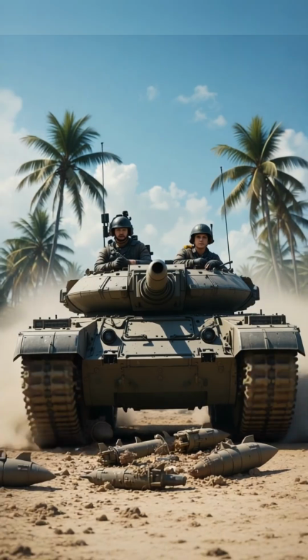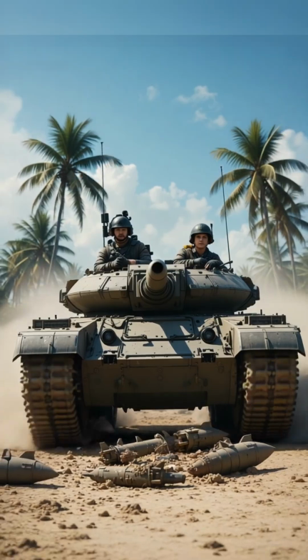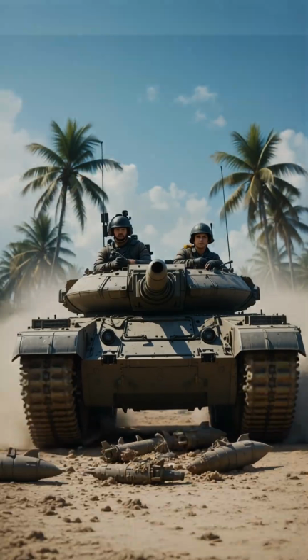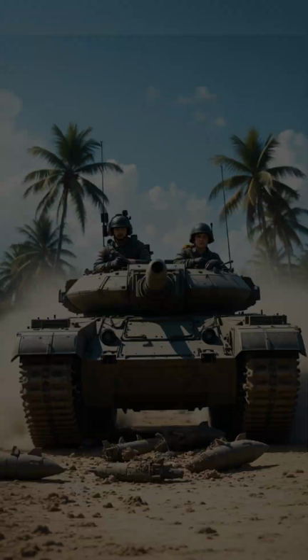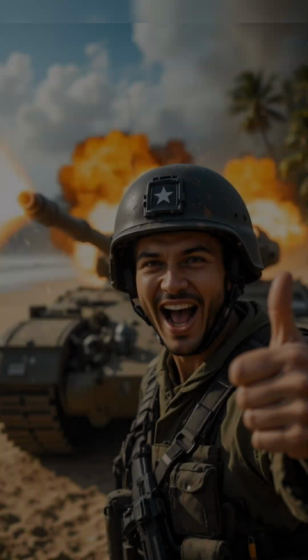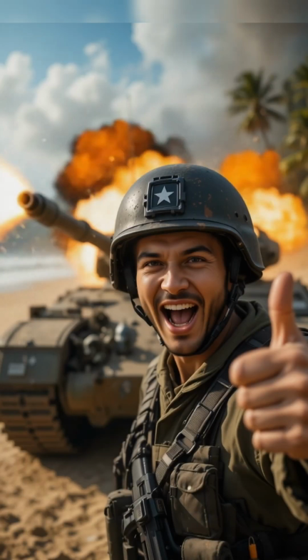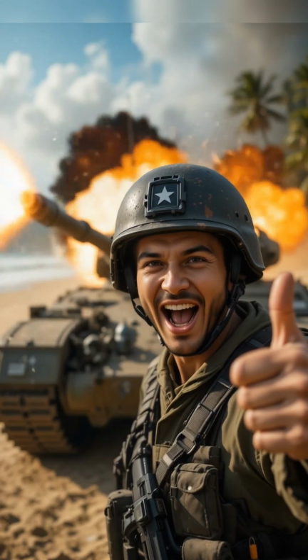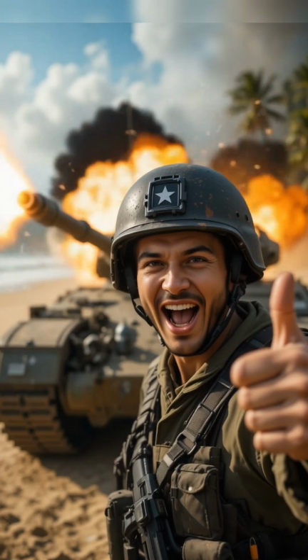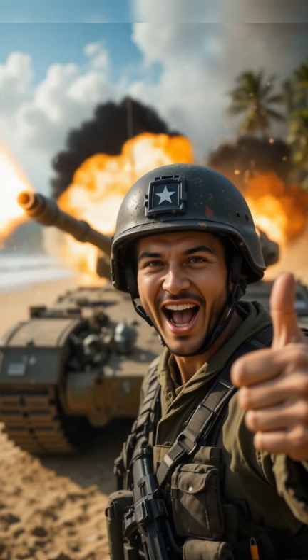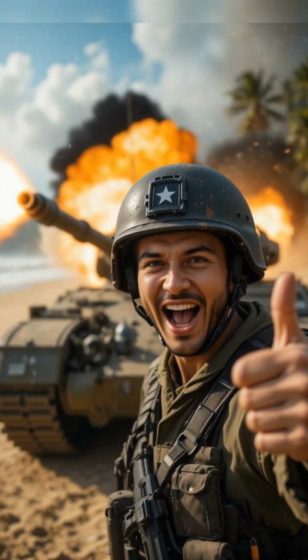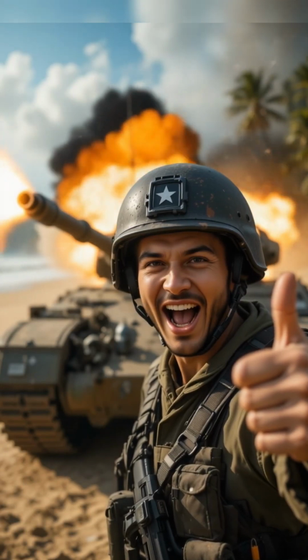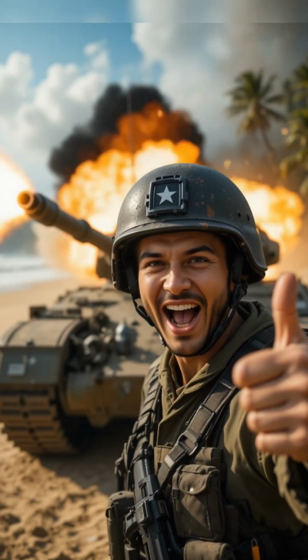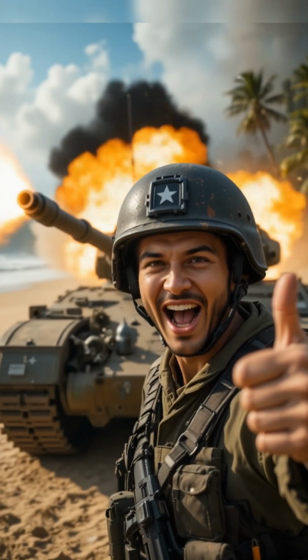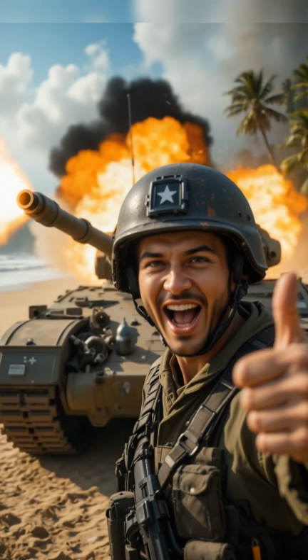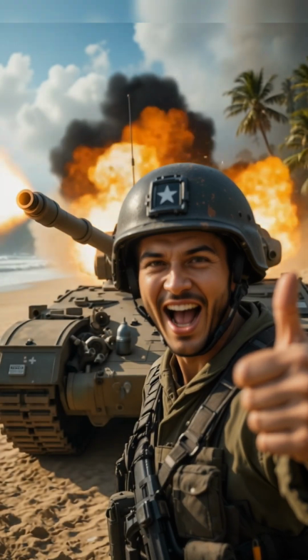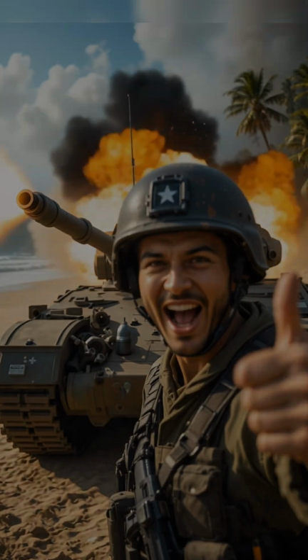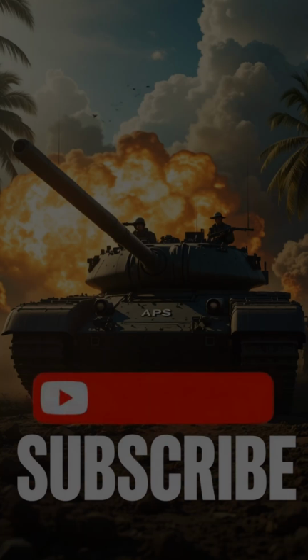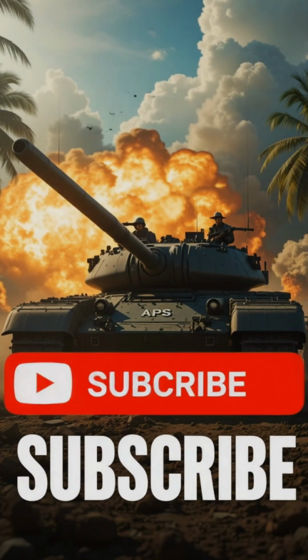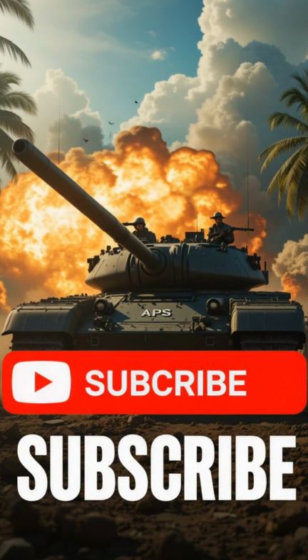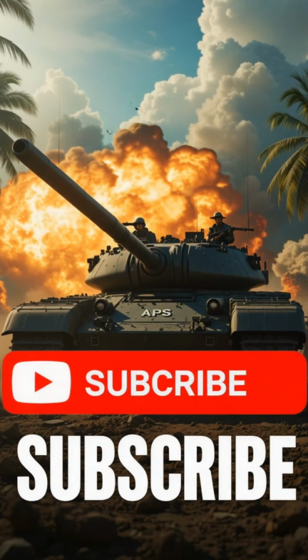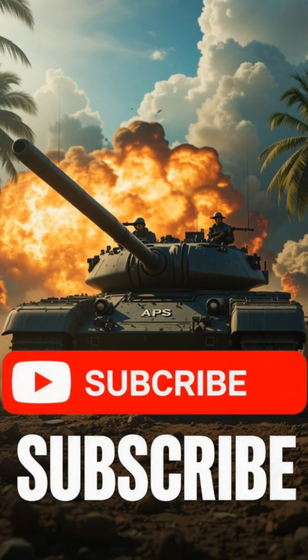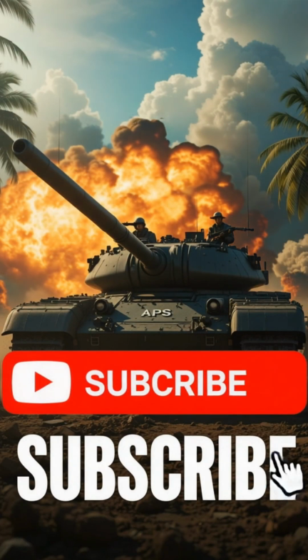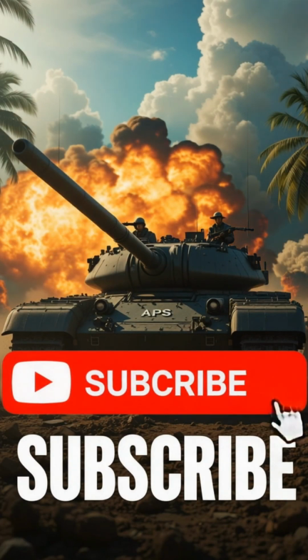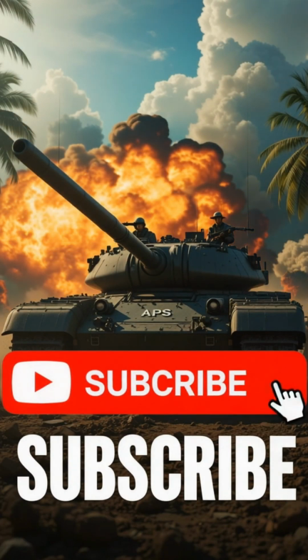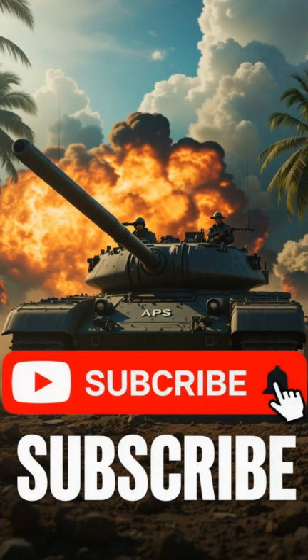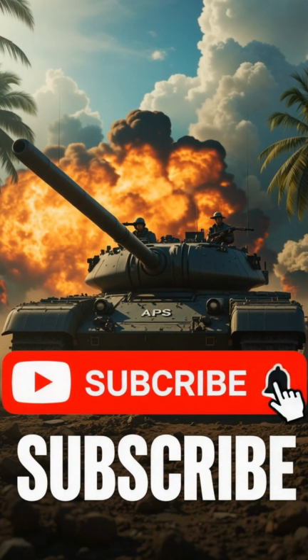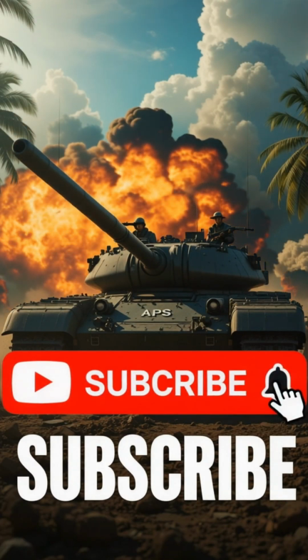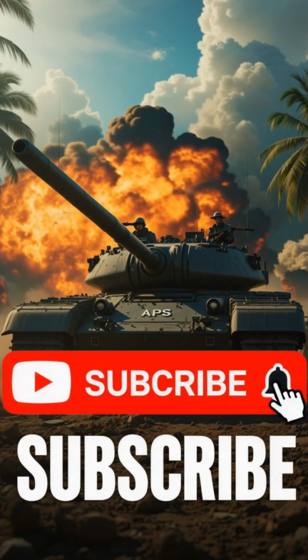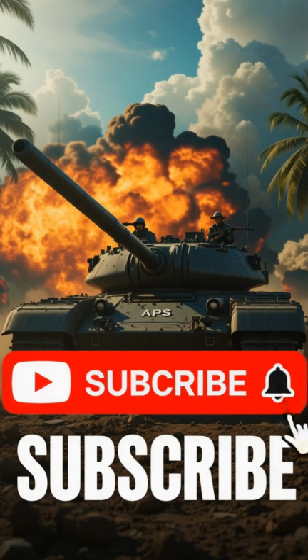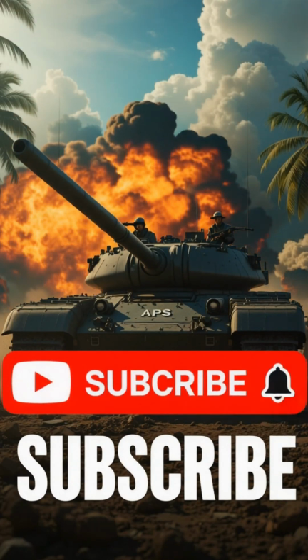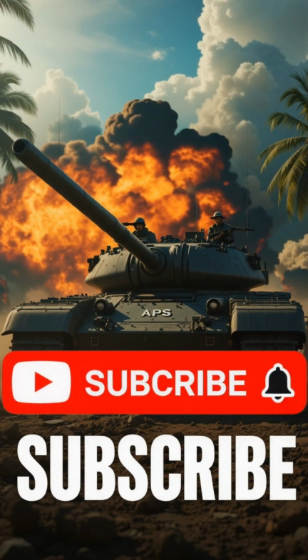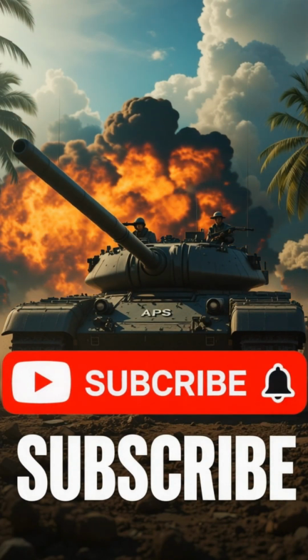If this high-tech tank defense fired you up, subscribe for more military gear breakdowns.